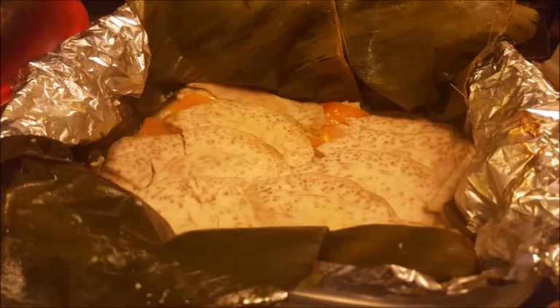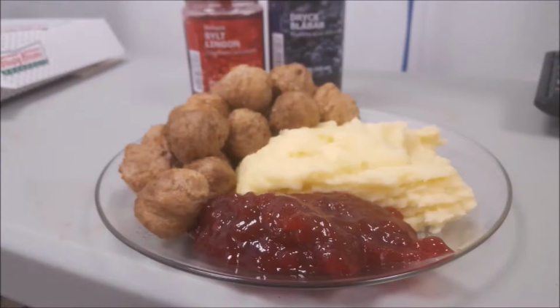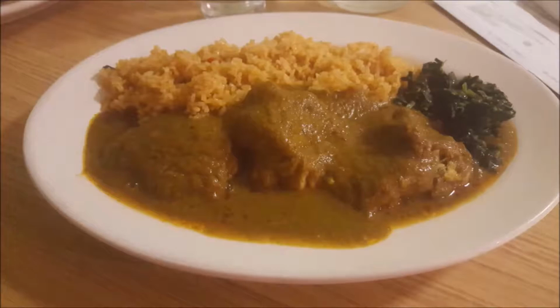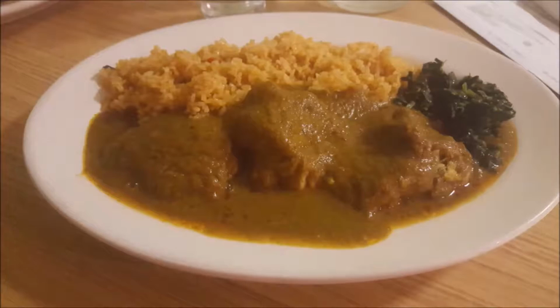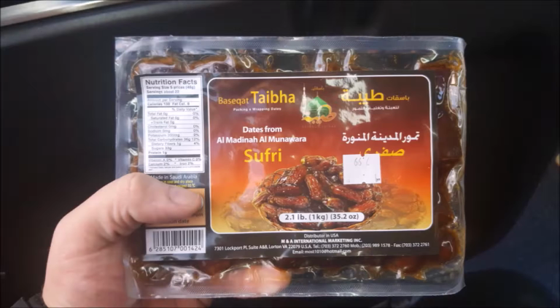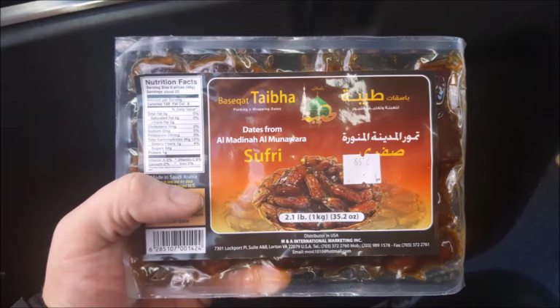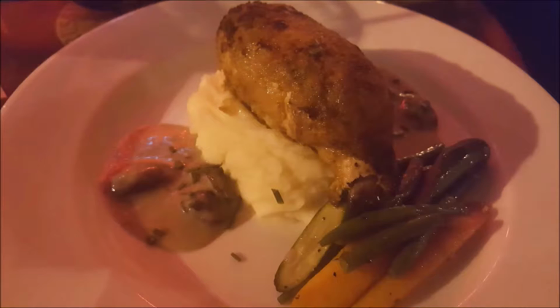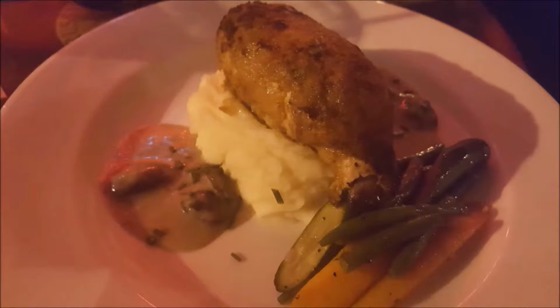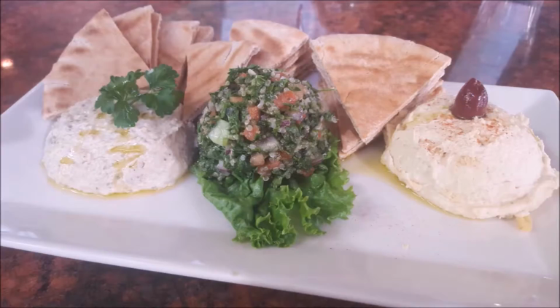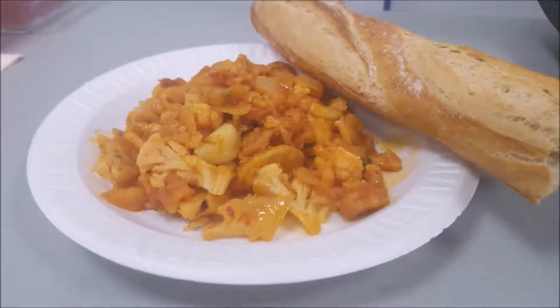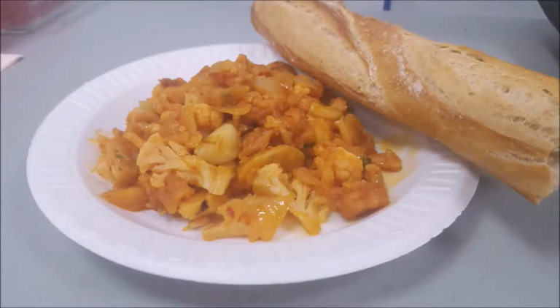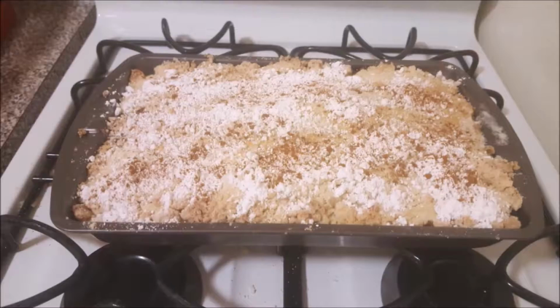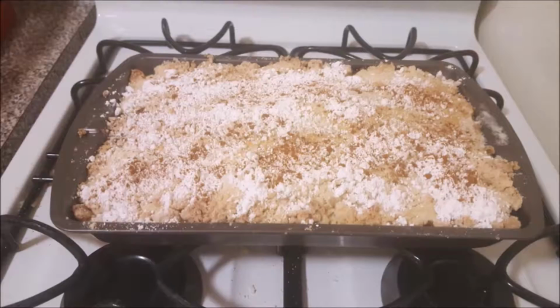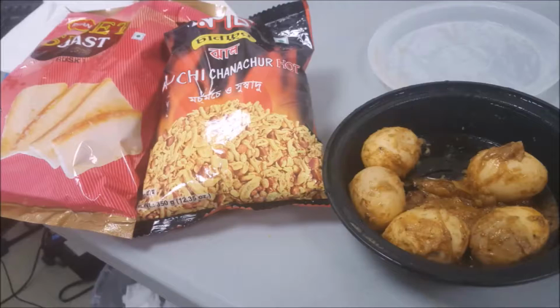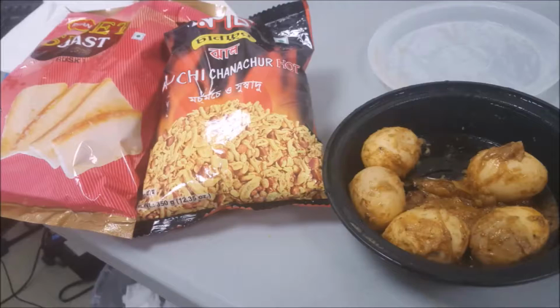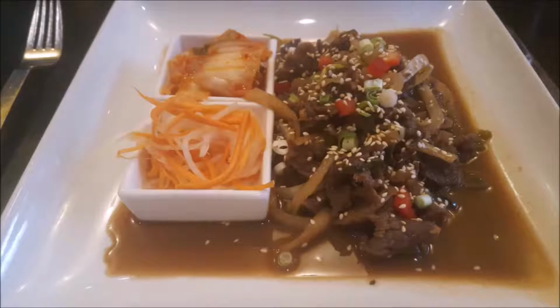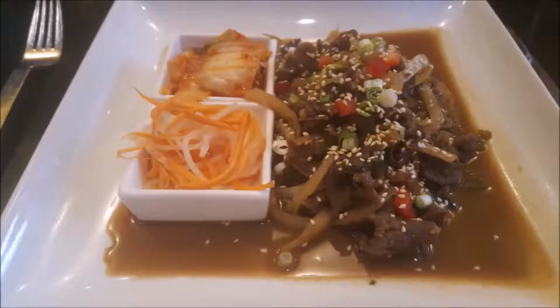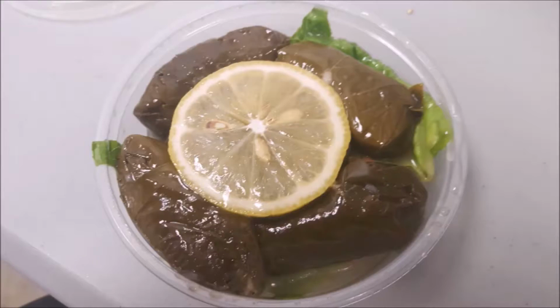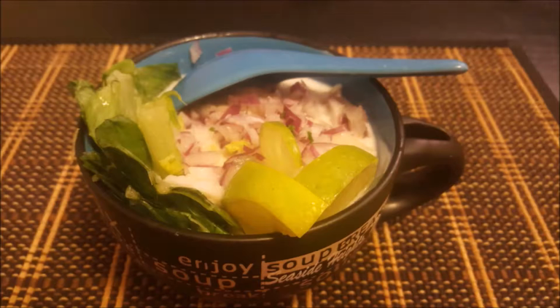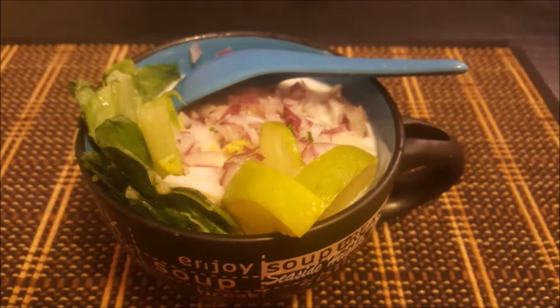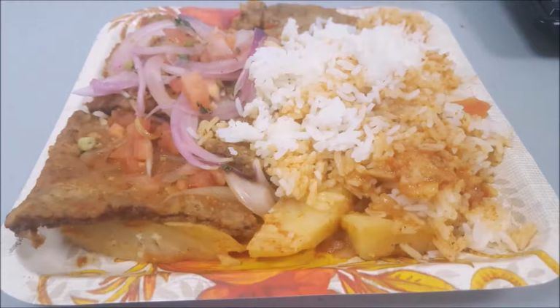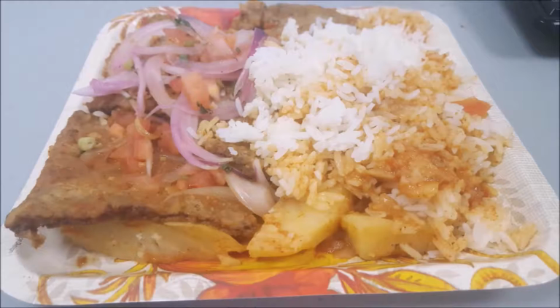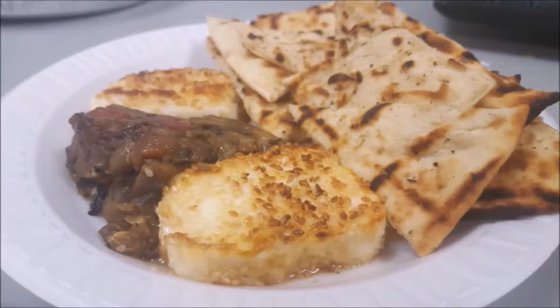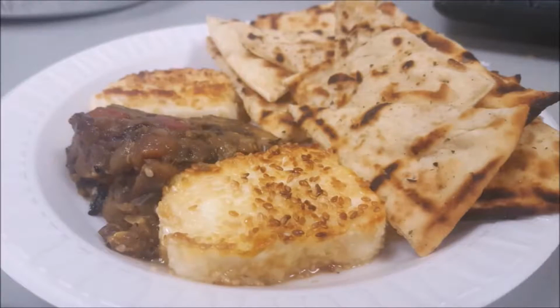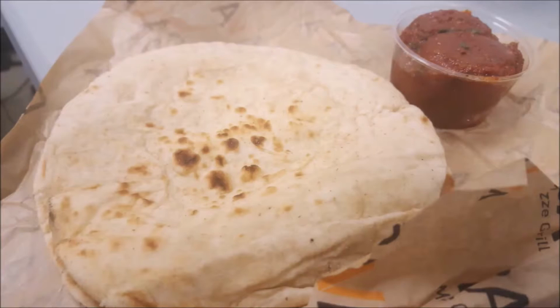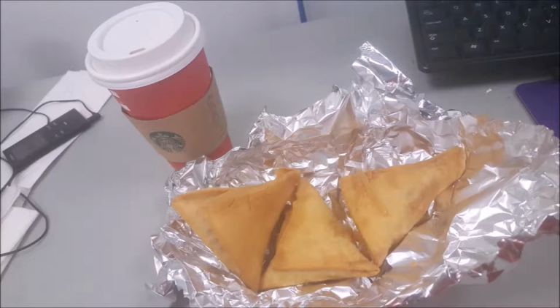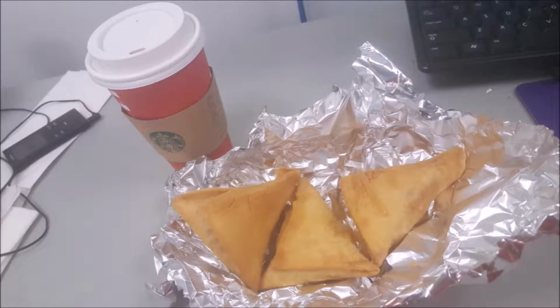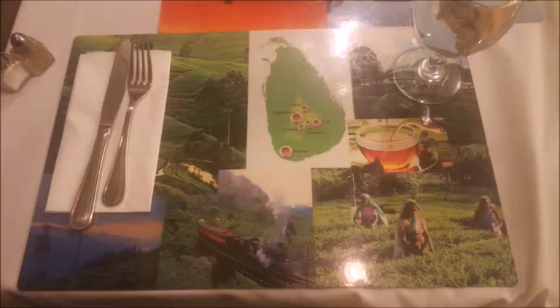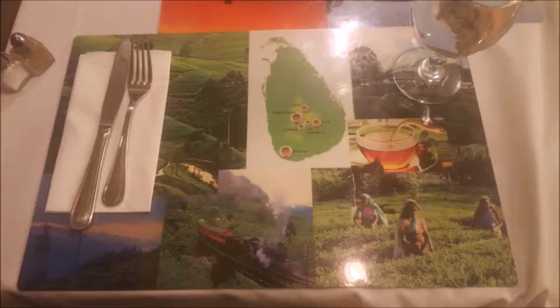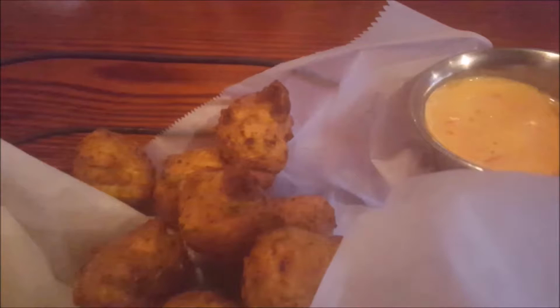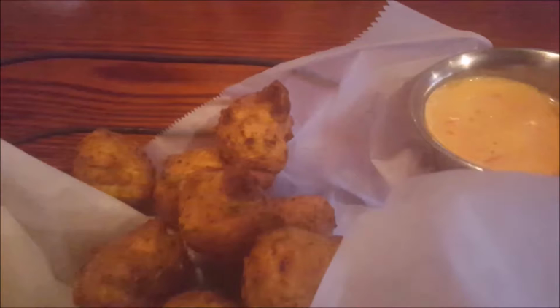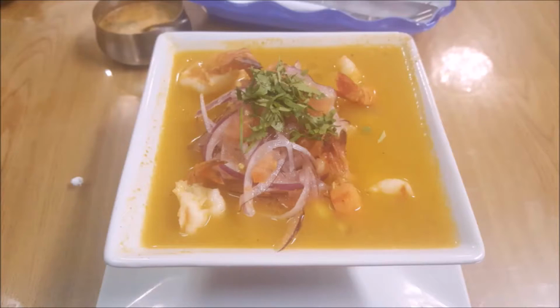In this 18th episode, I'm going to sample the cuisines of Bosnia and Herzegovina, Malta, and Macedonia.